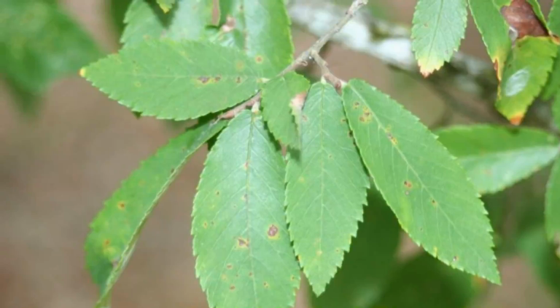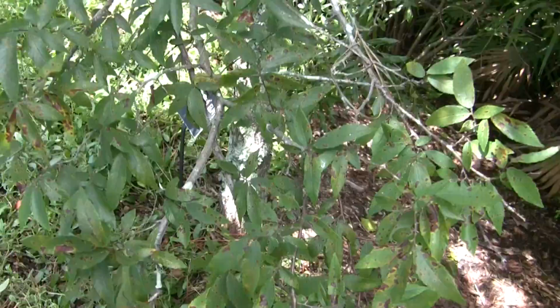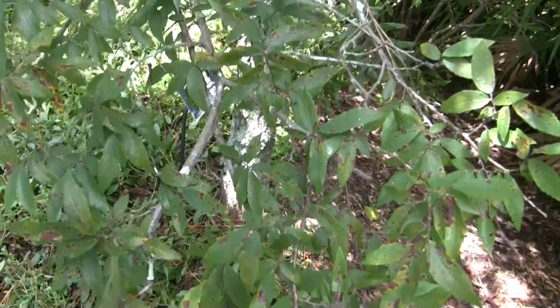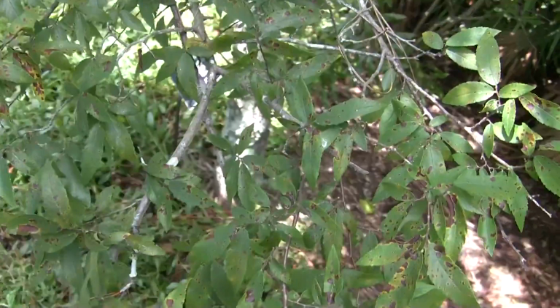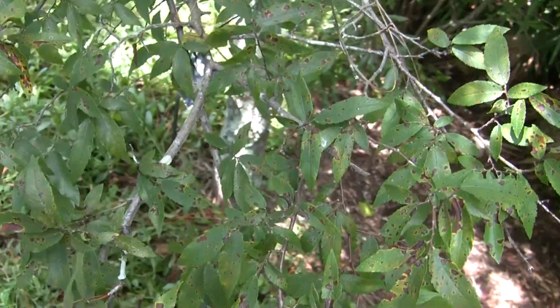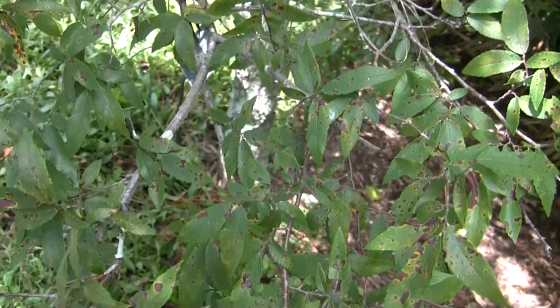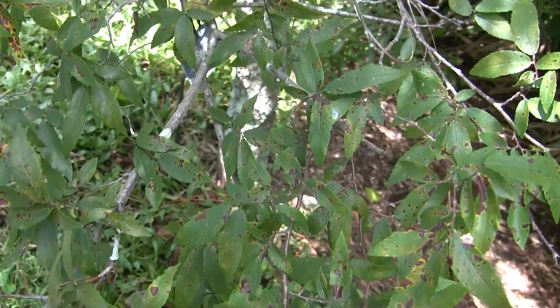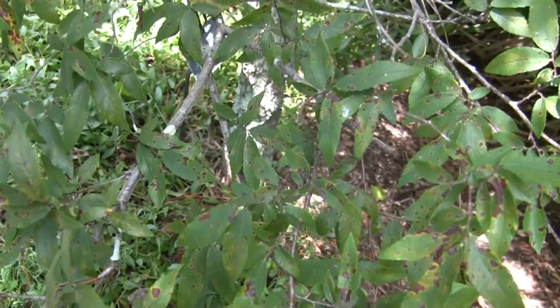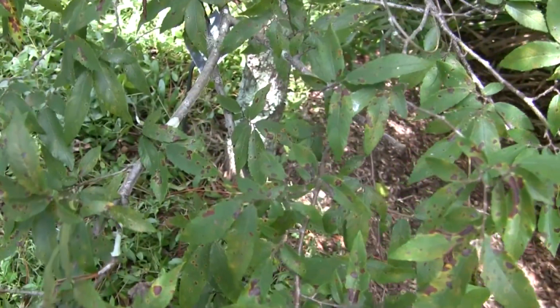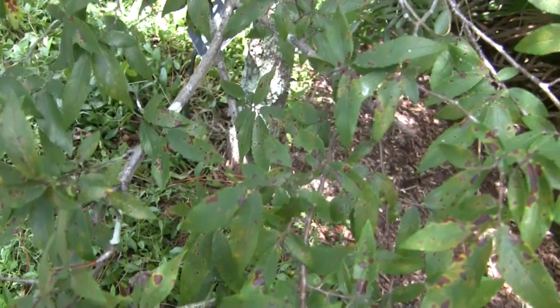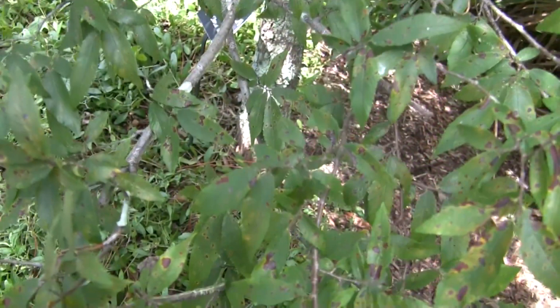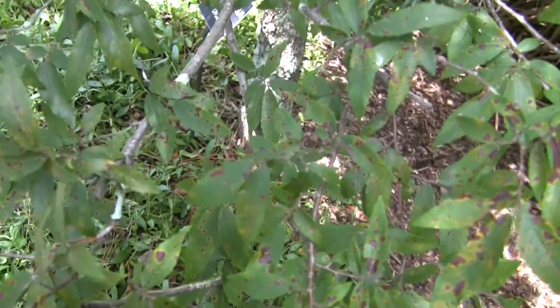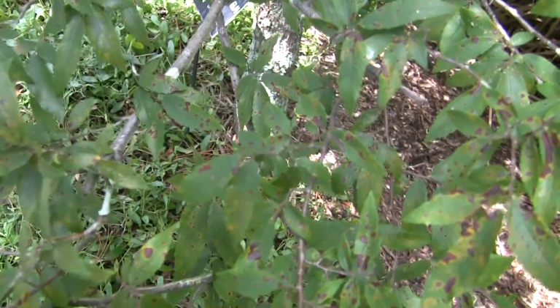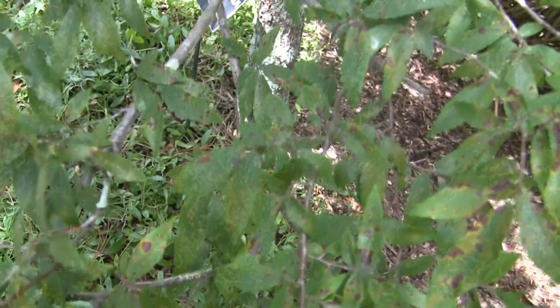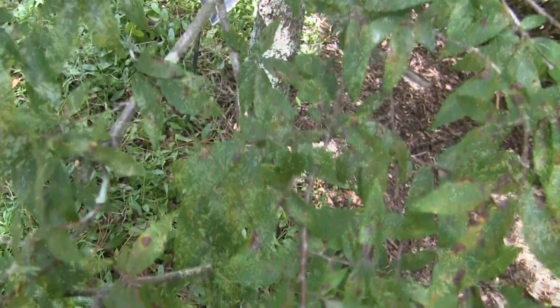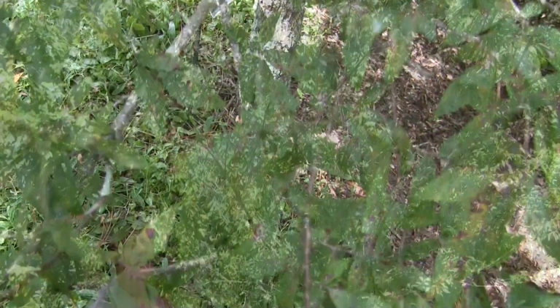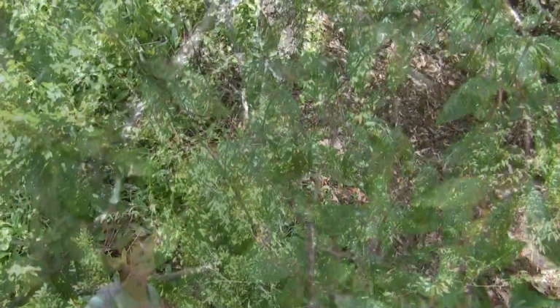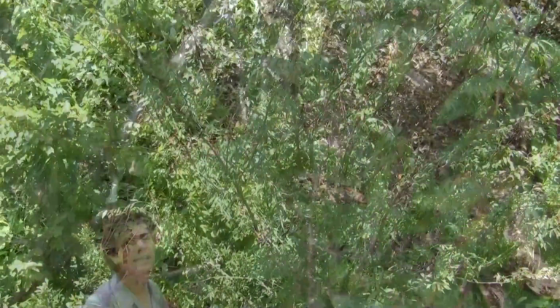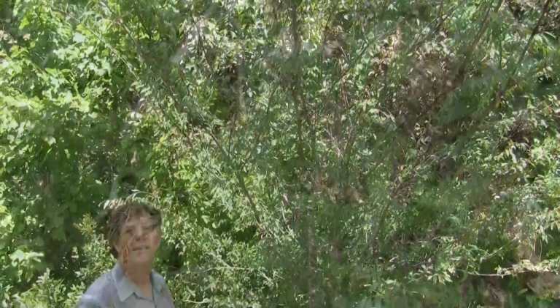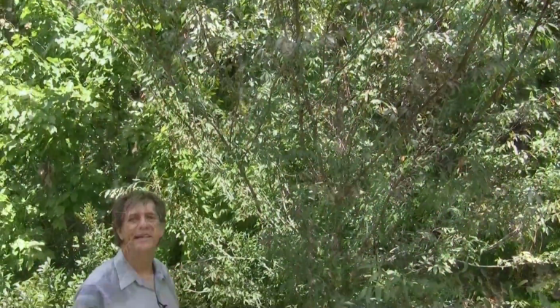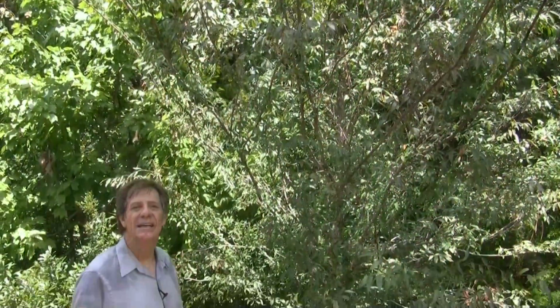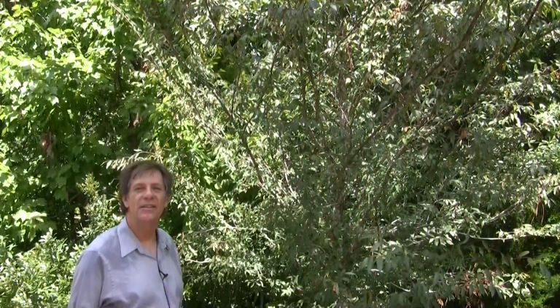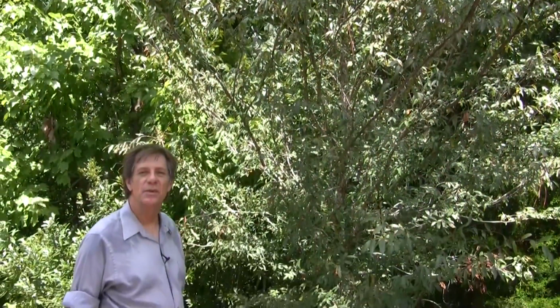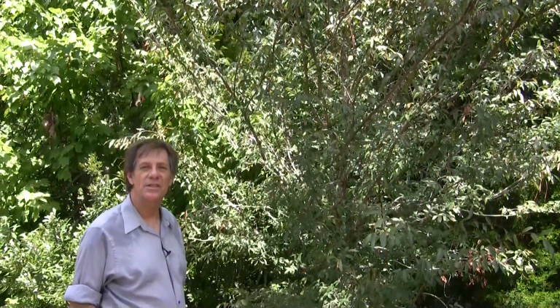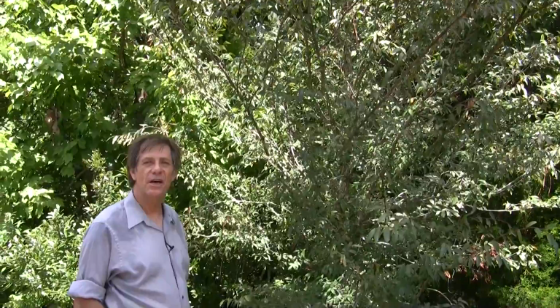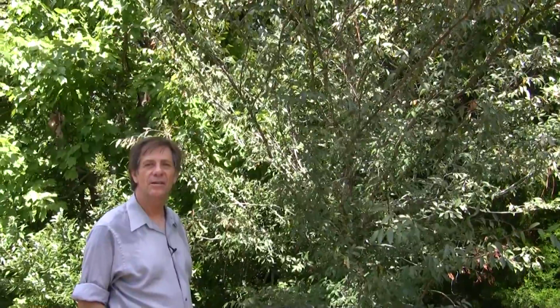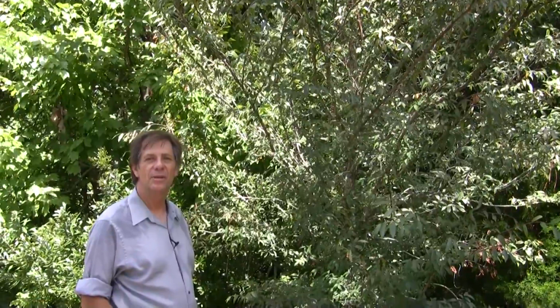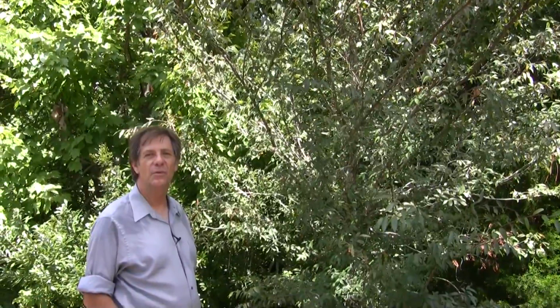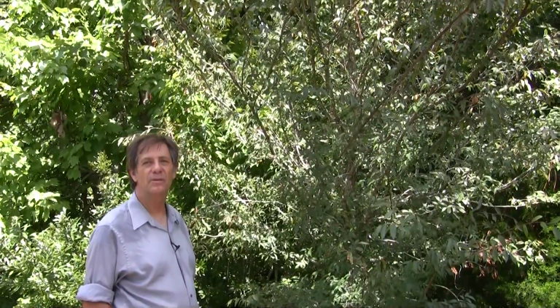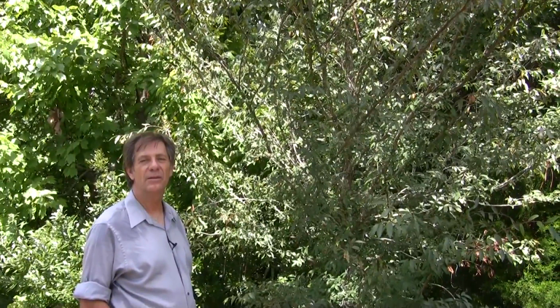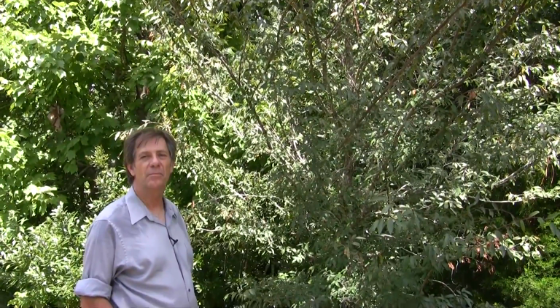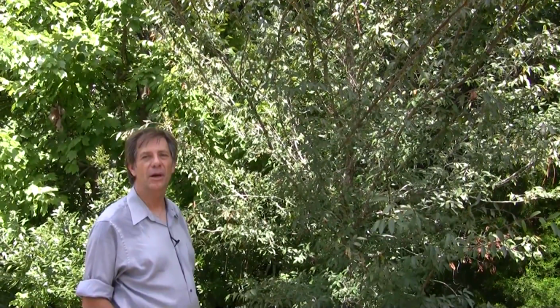It has small, slender leaves, but this is a fast-growing tree. And this one is young, but it will get bigger.